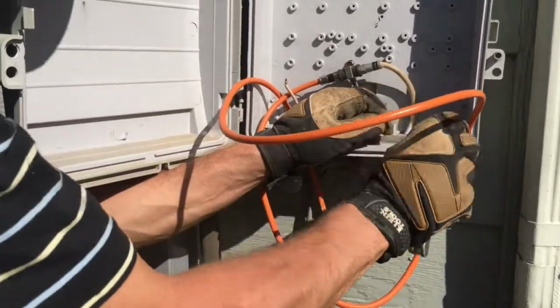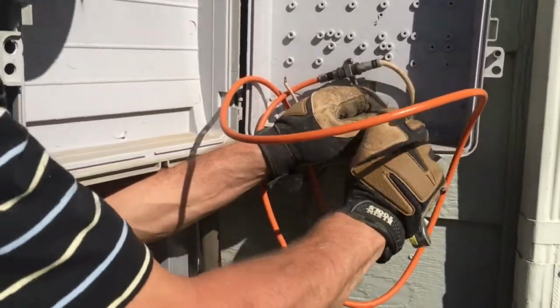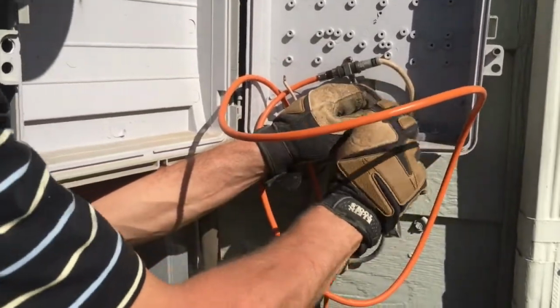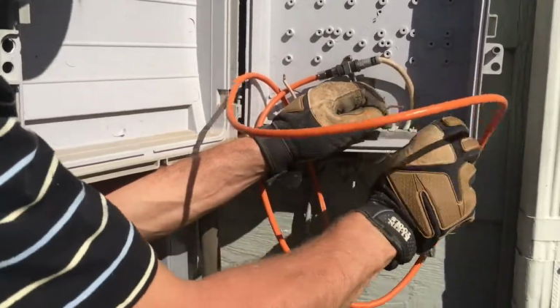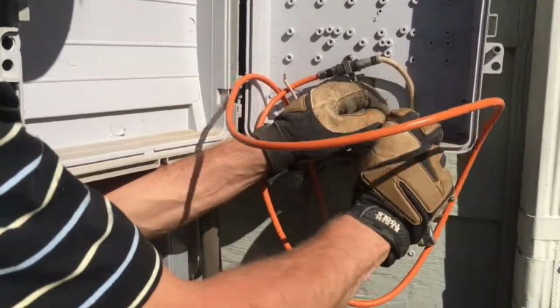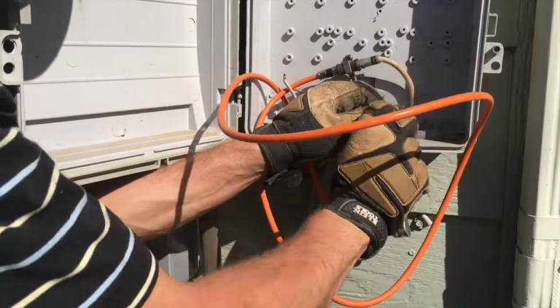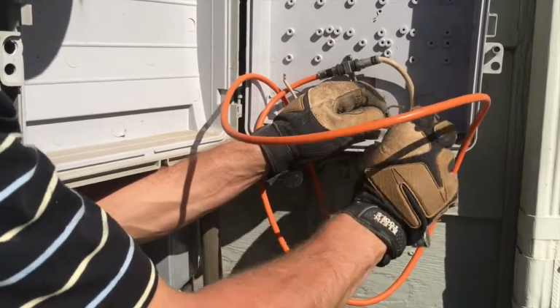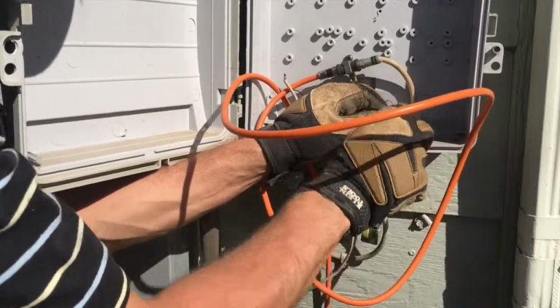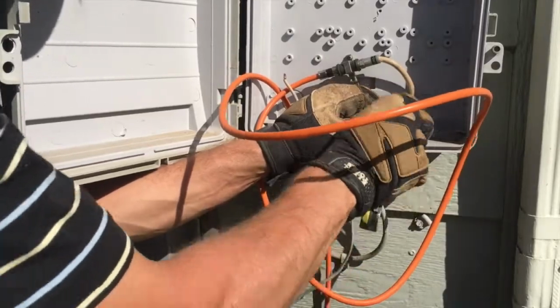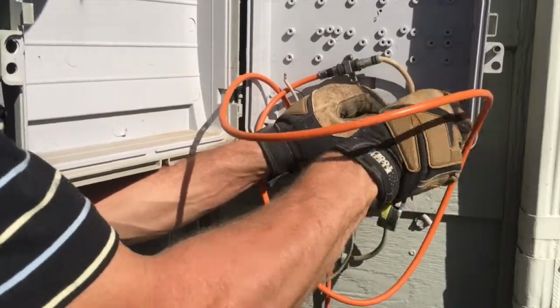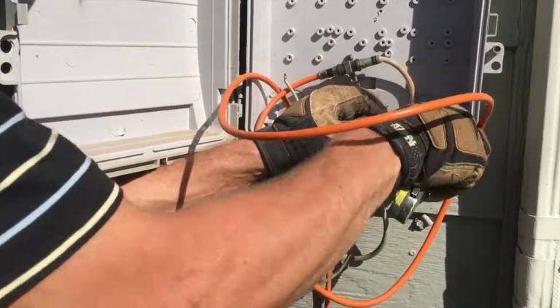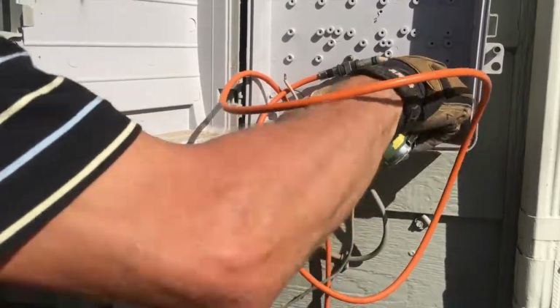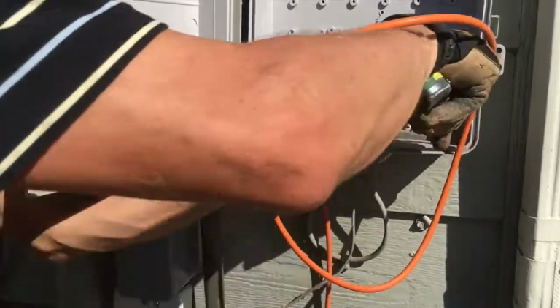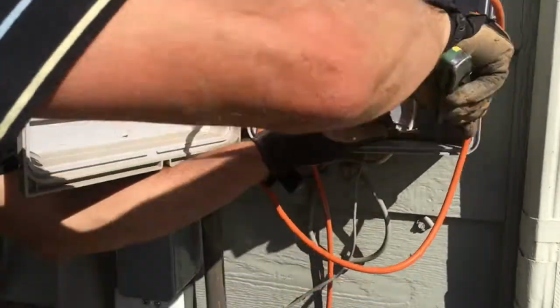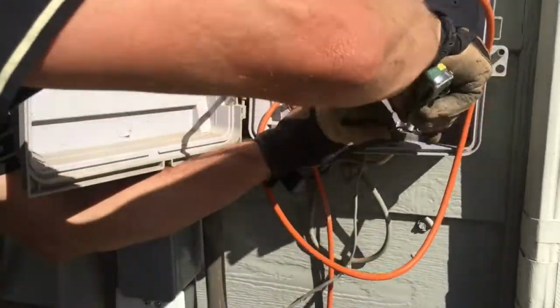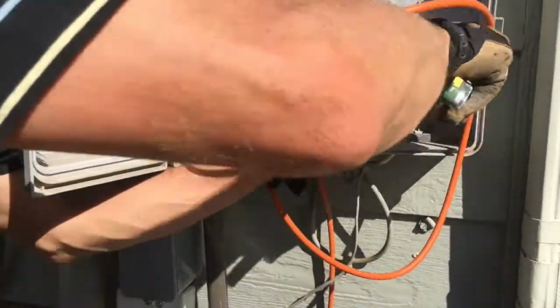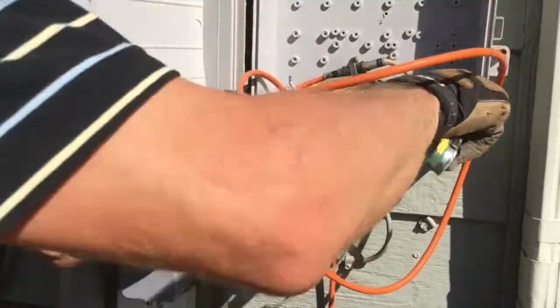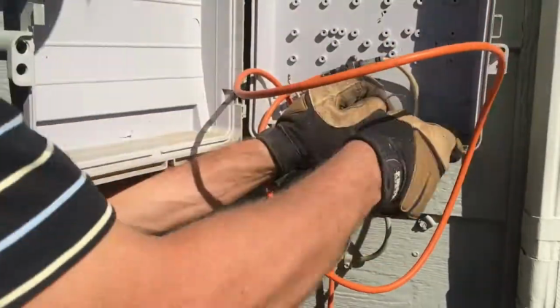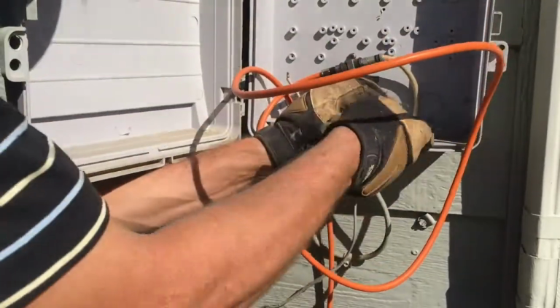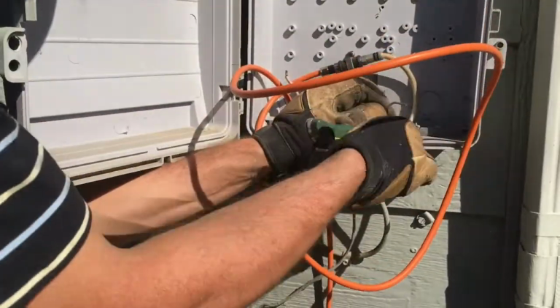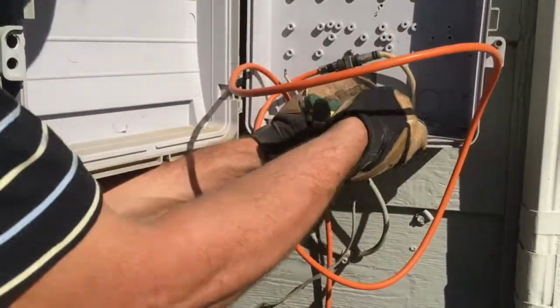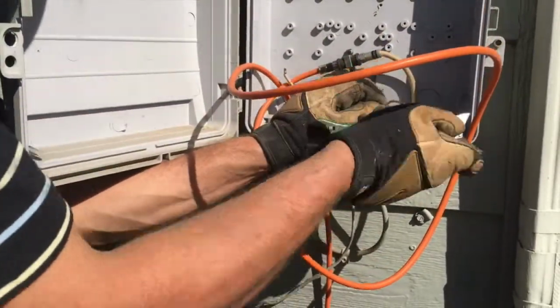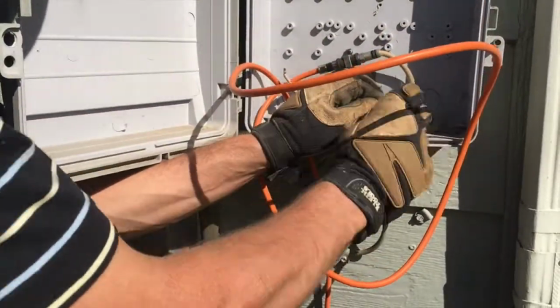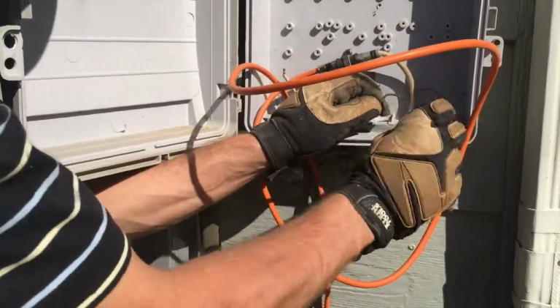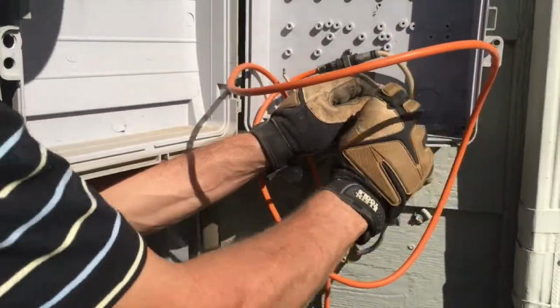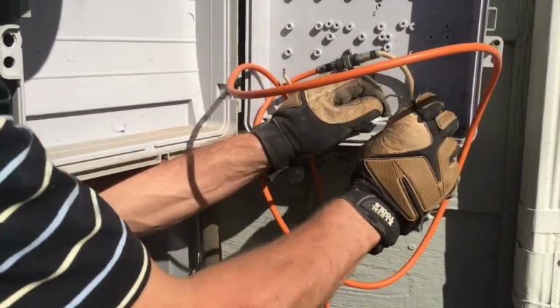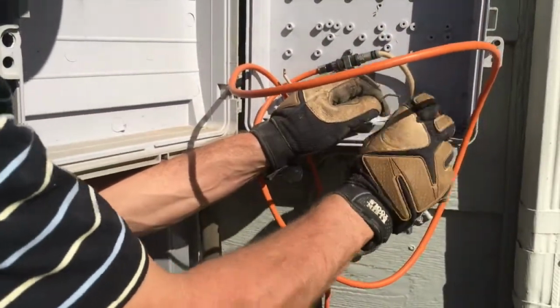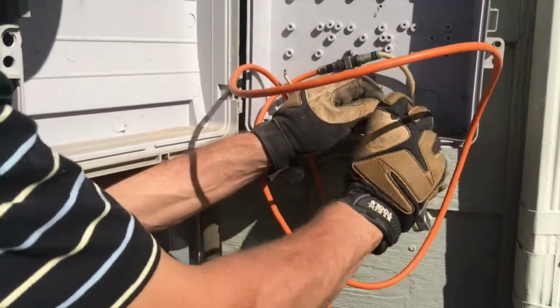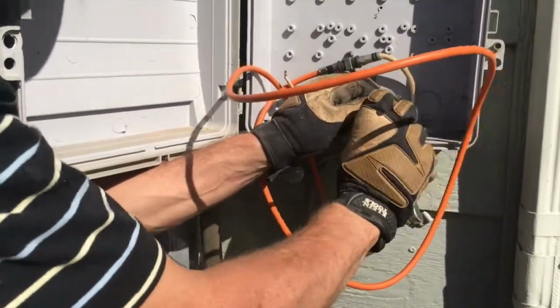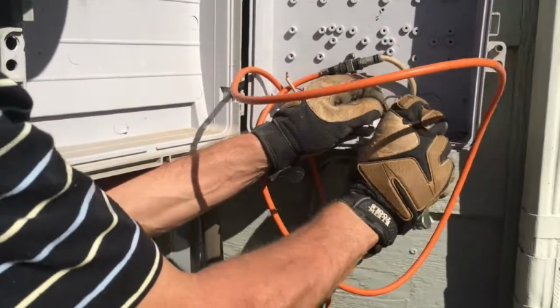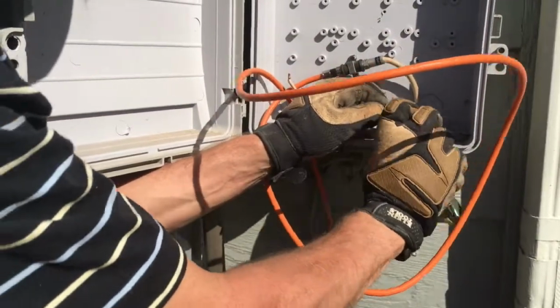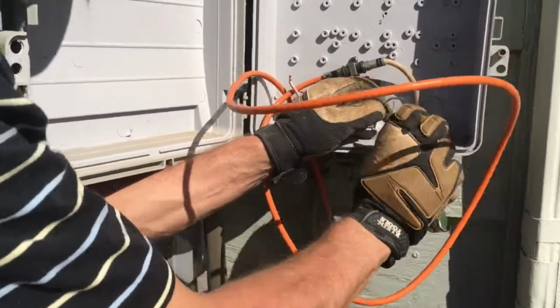It doesn't do any good unless you have a clean connection. Otherwise you're just insulating the item. You really want this there also because of a lightning strike.